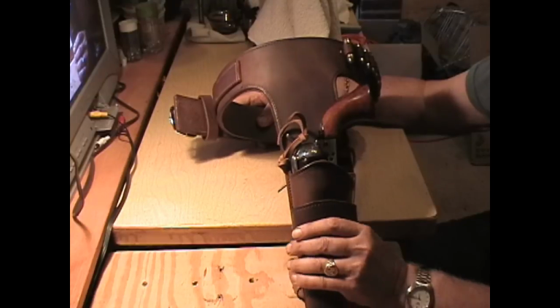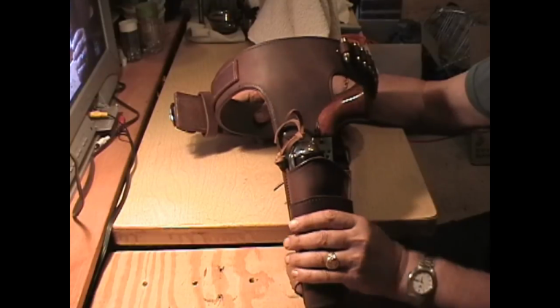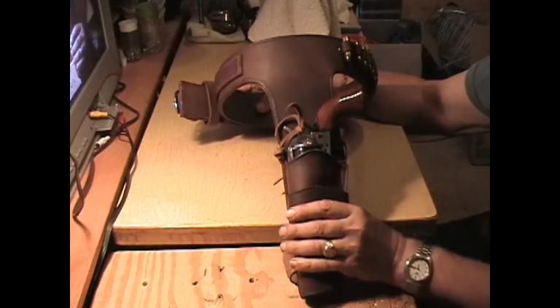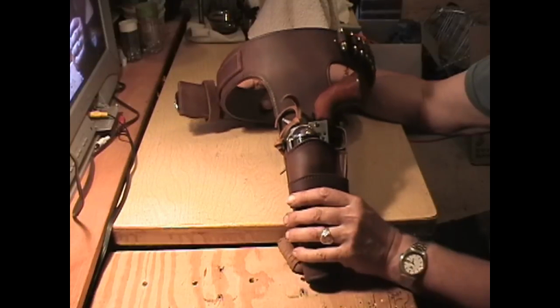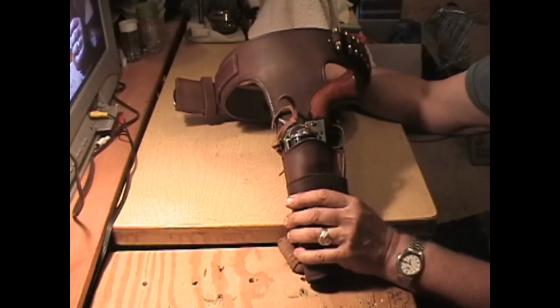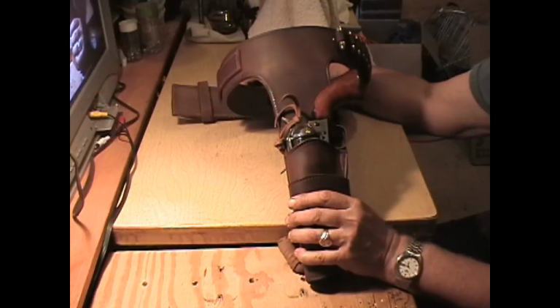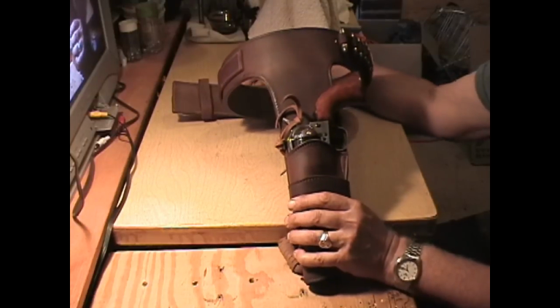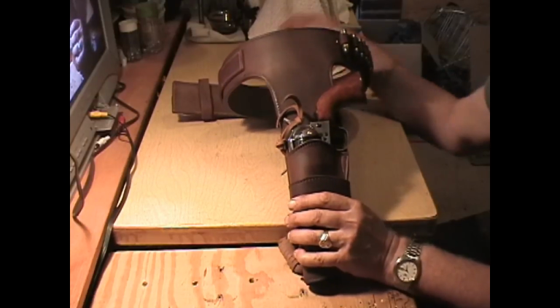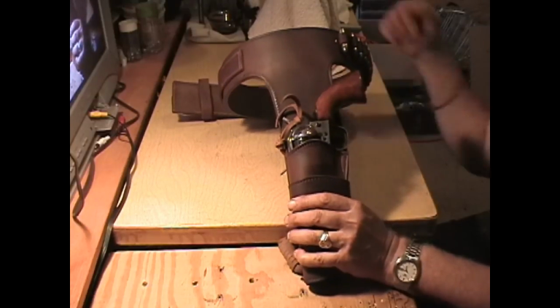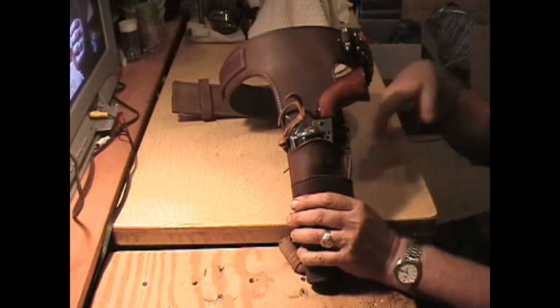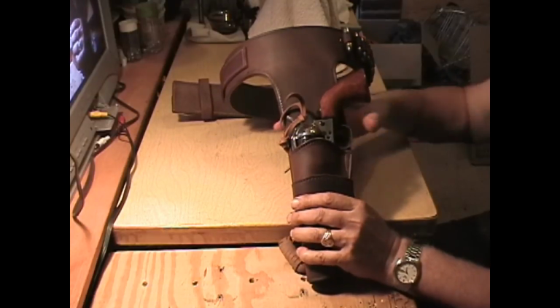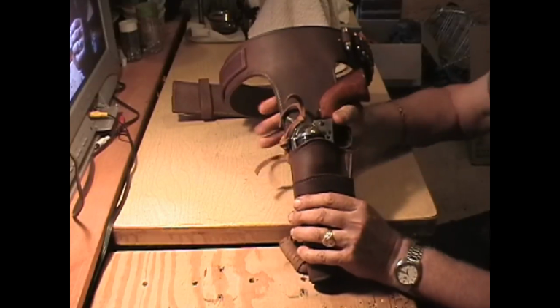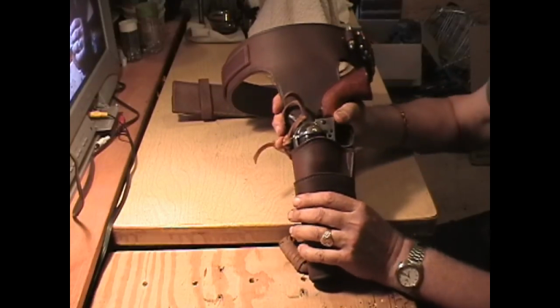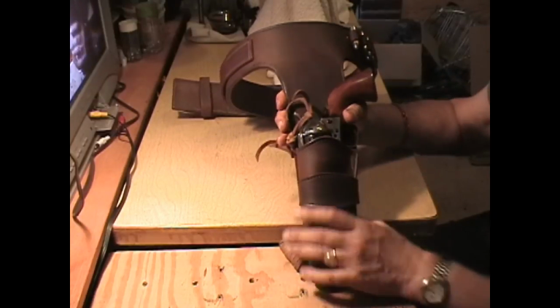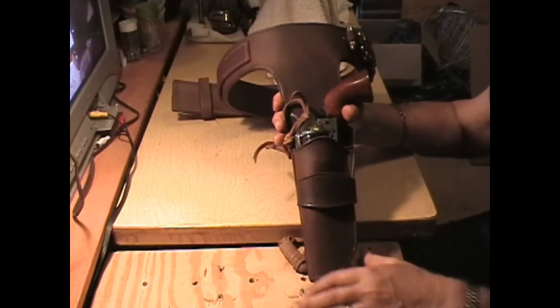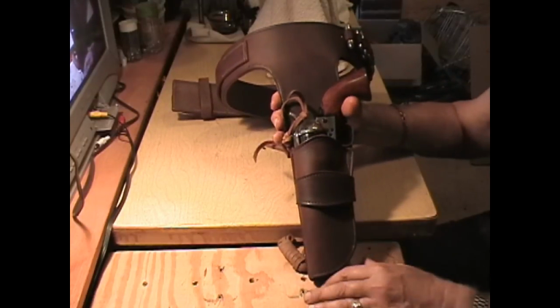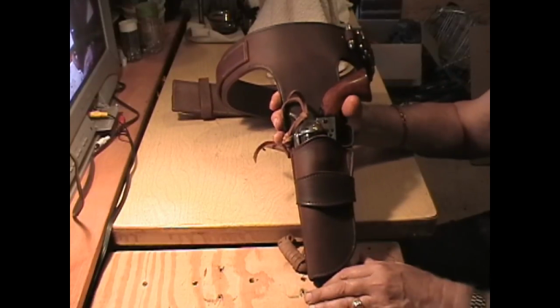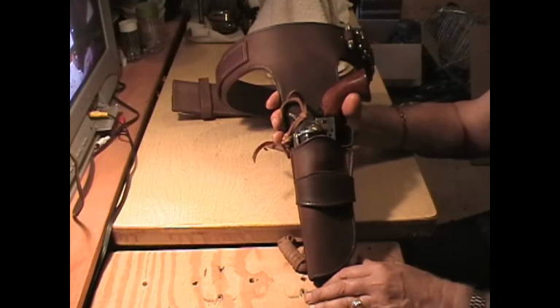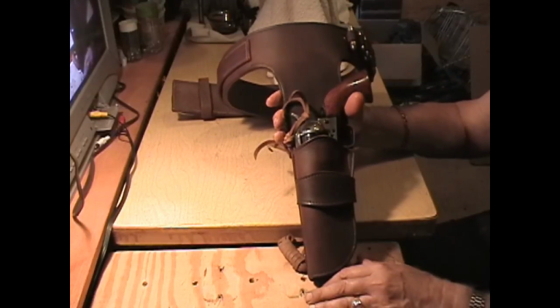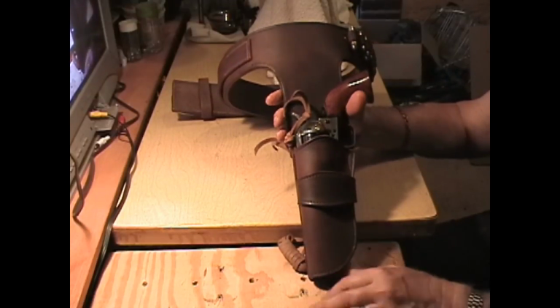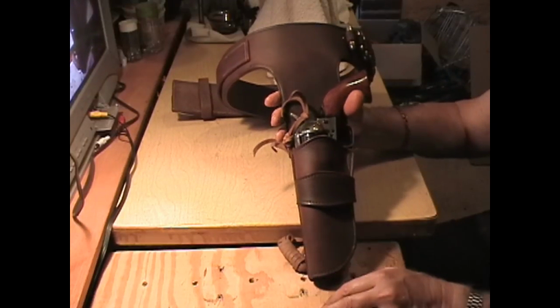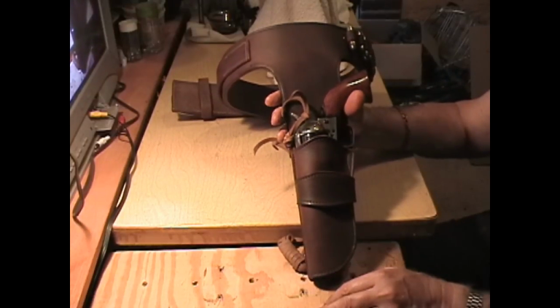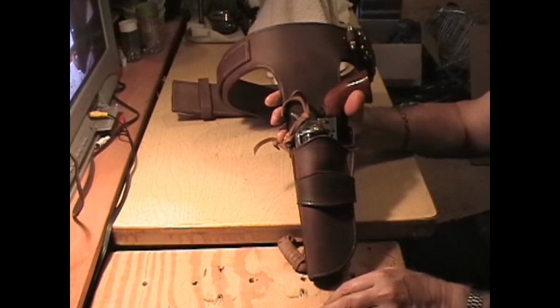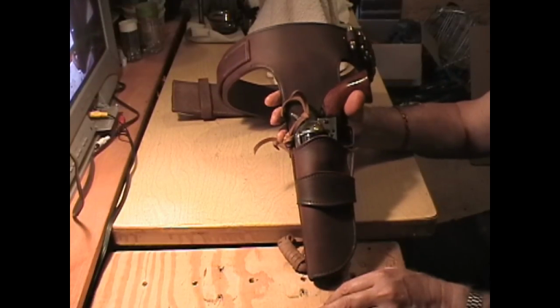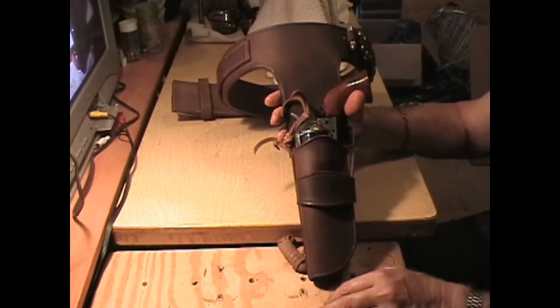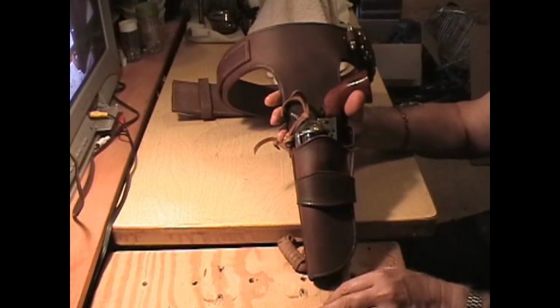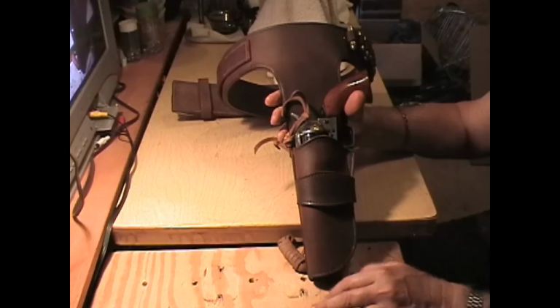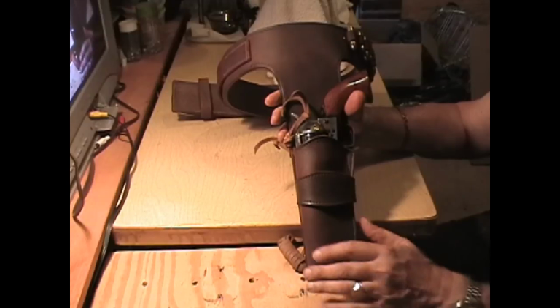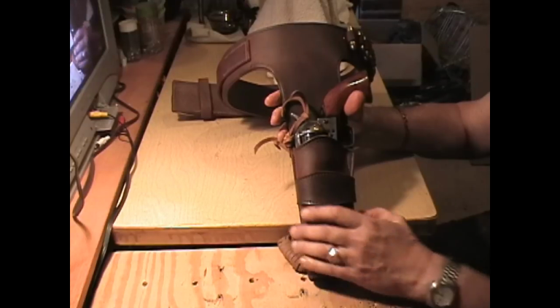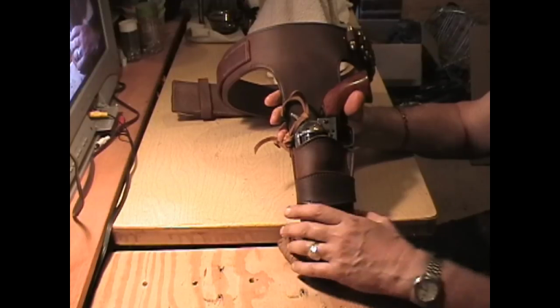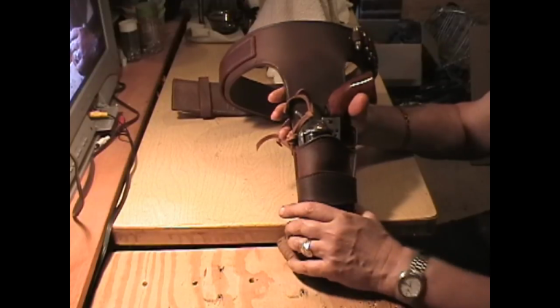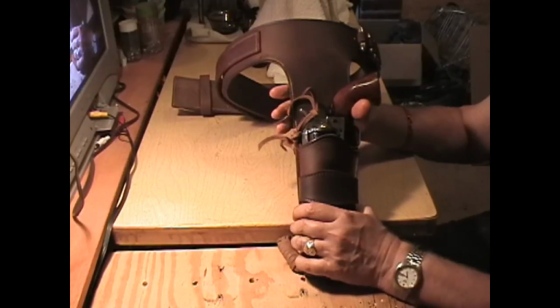The holster is set for a five-and-a-half inch gun, even though mine's a four and three-quarters.